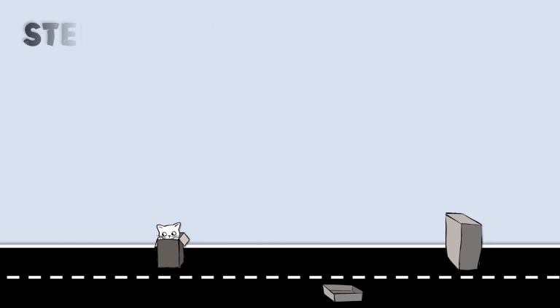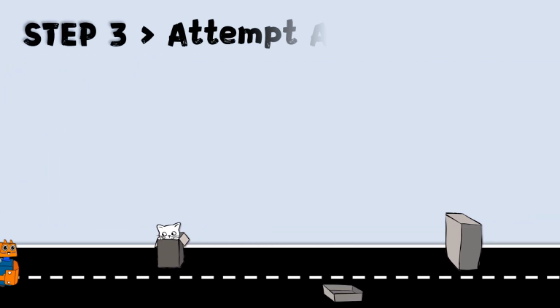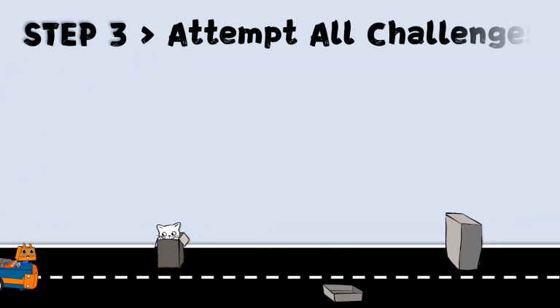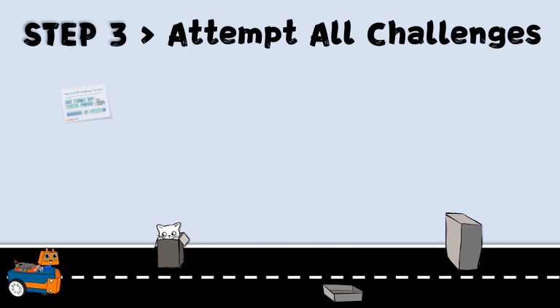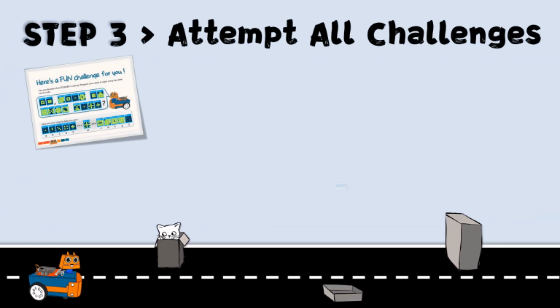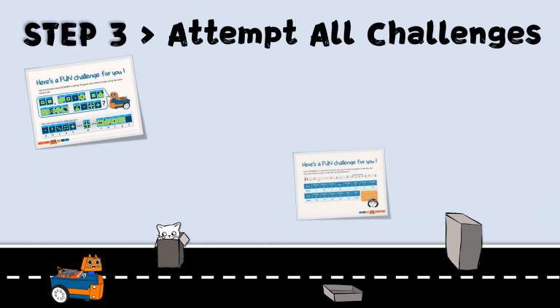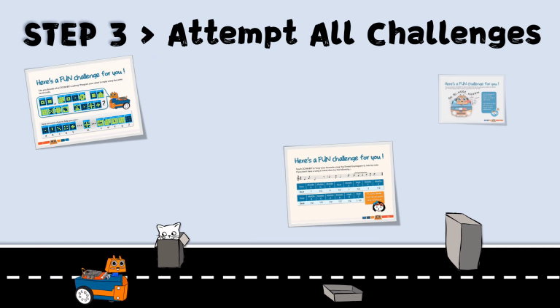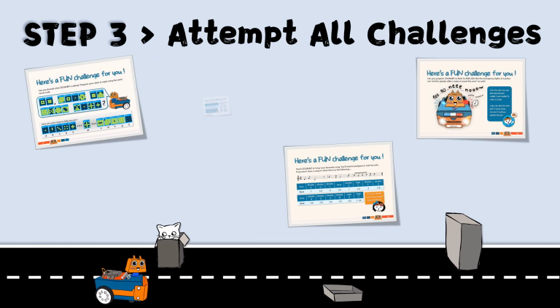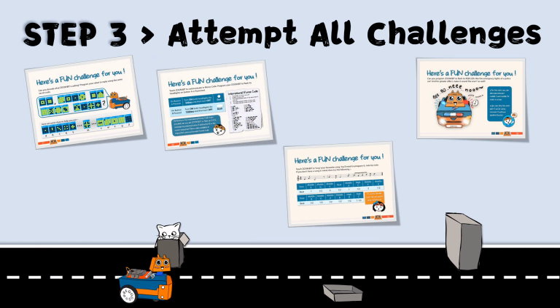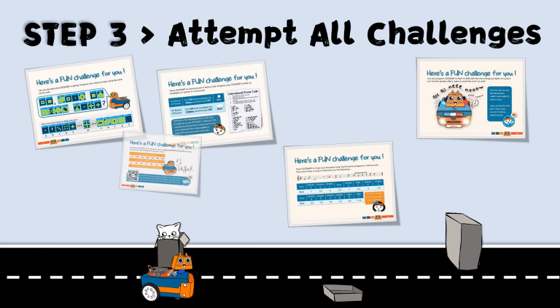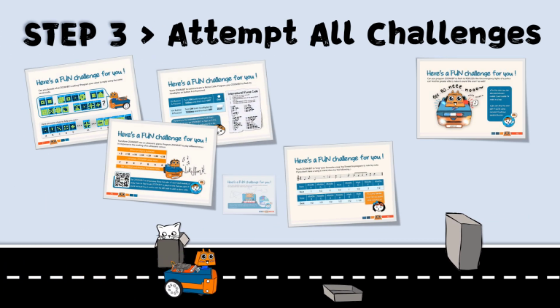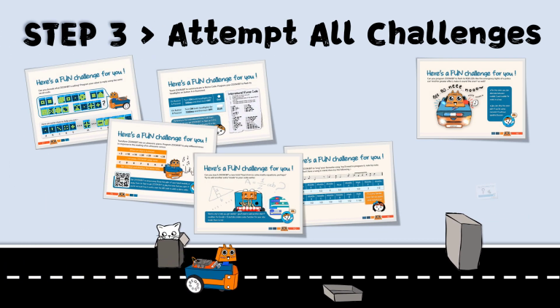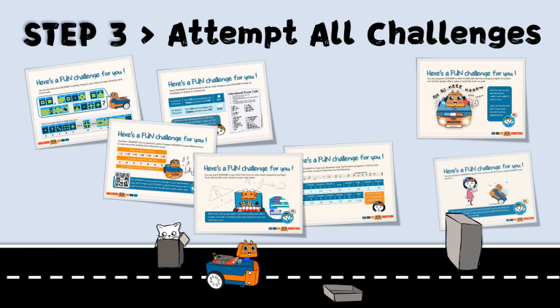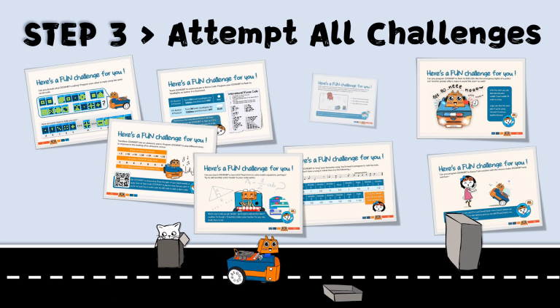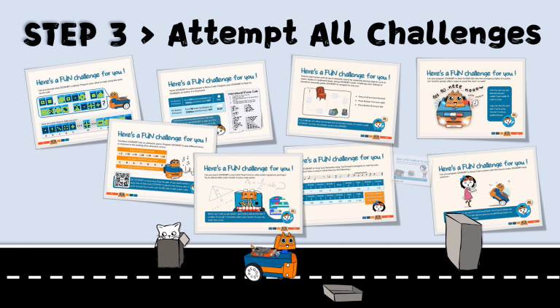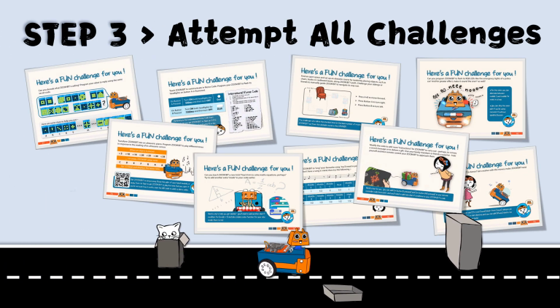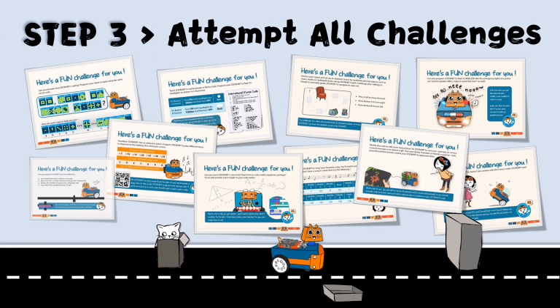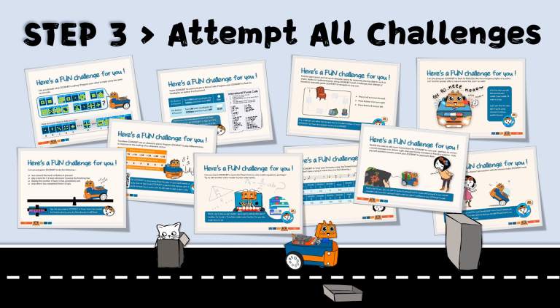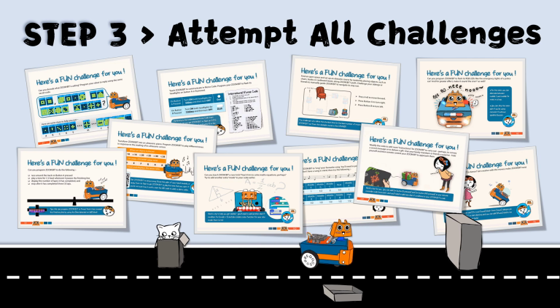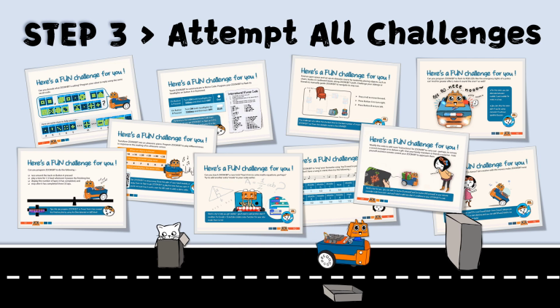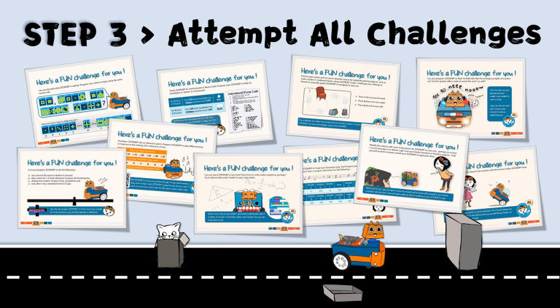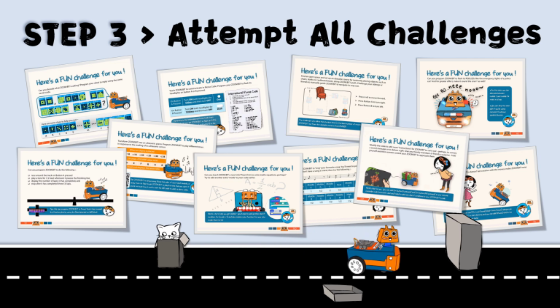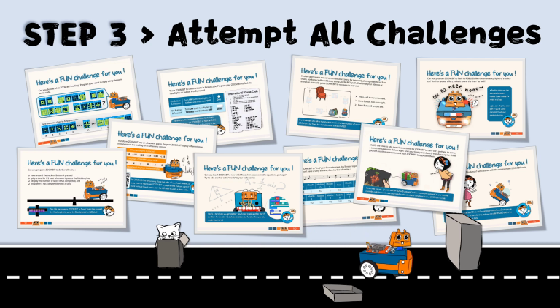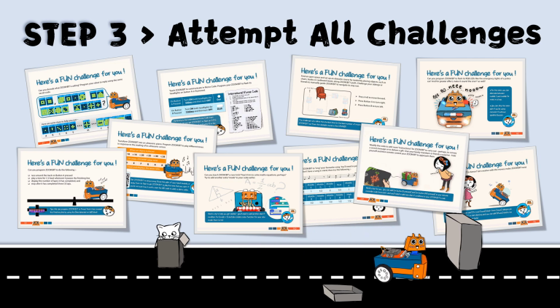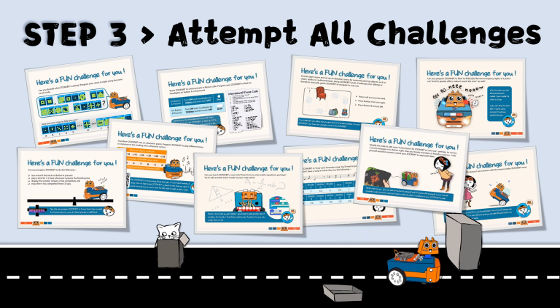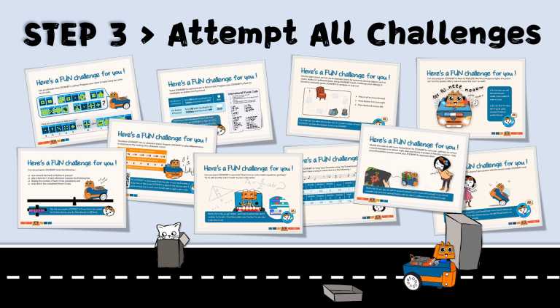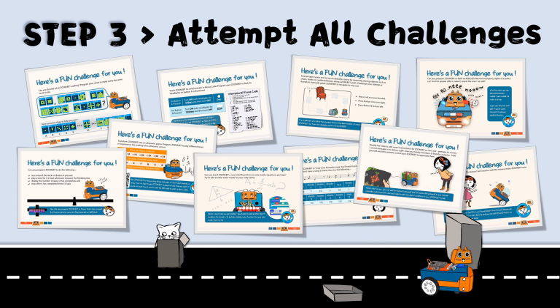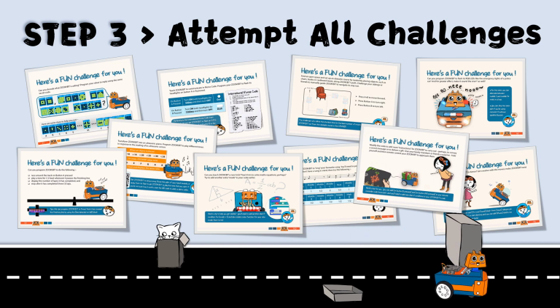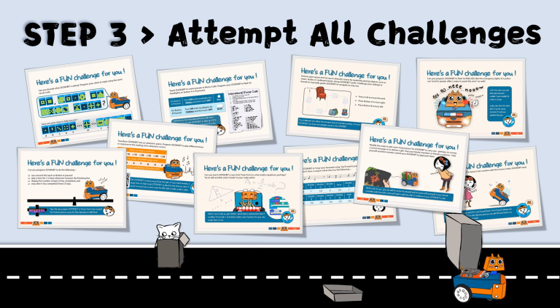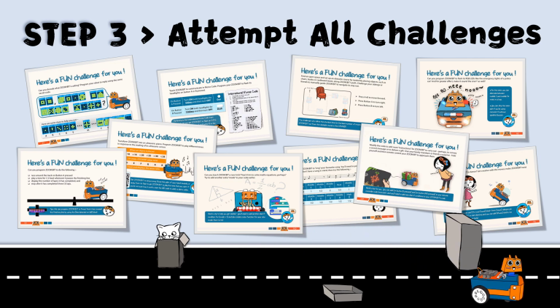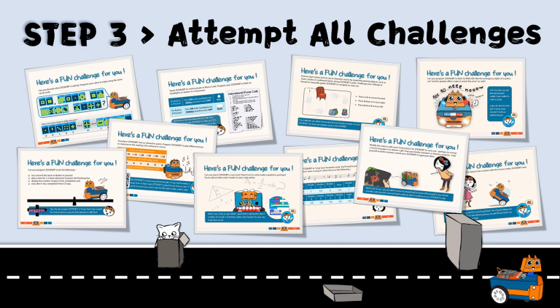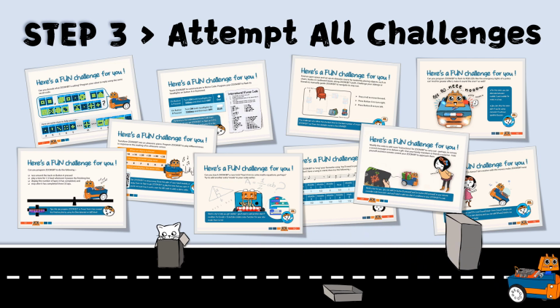Step 3: Have fun learning and exploring, and together with ZoomBit, try to do all the challenges.